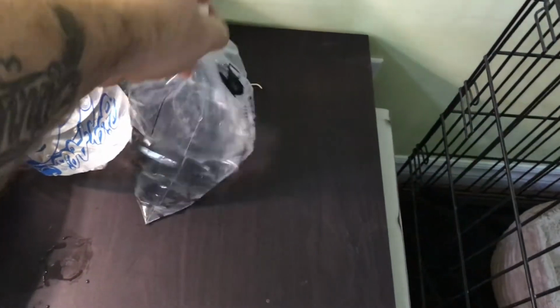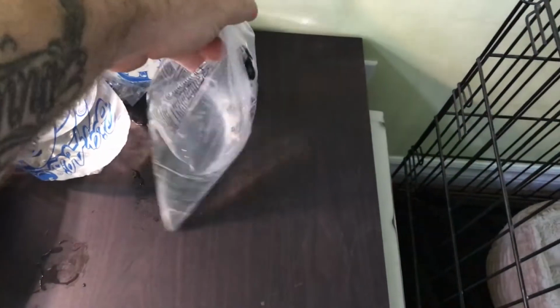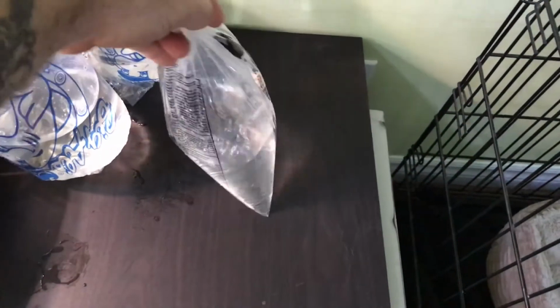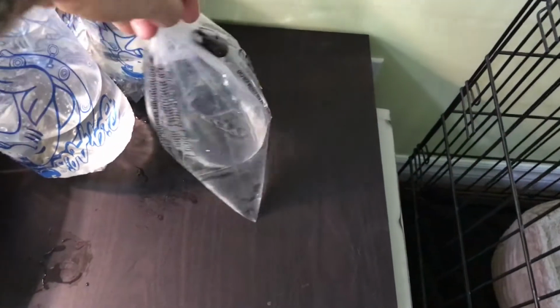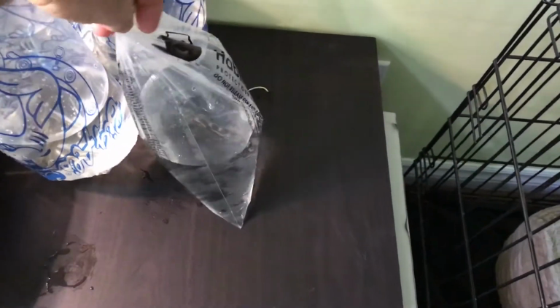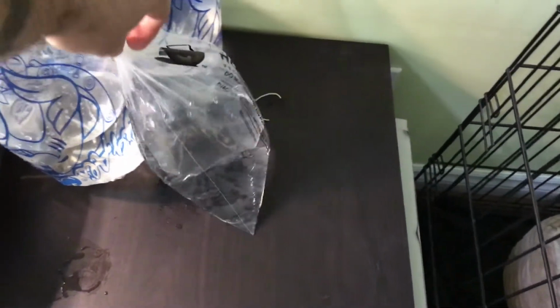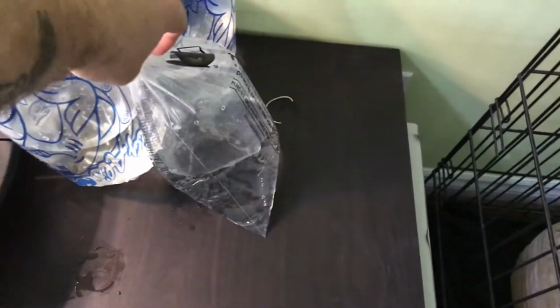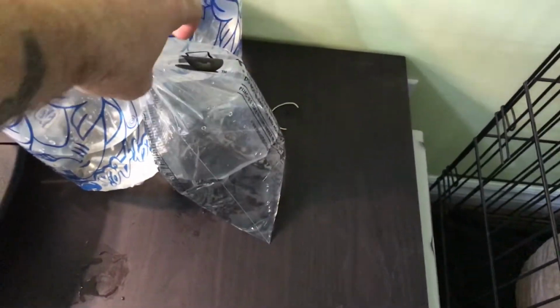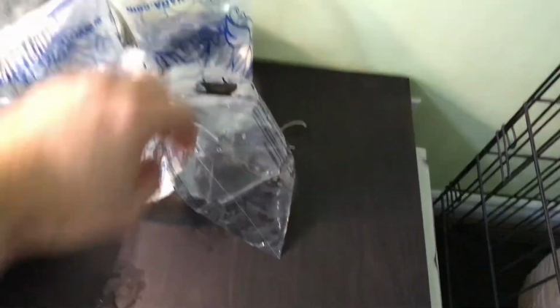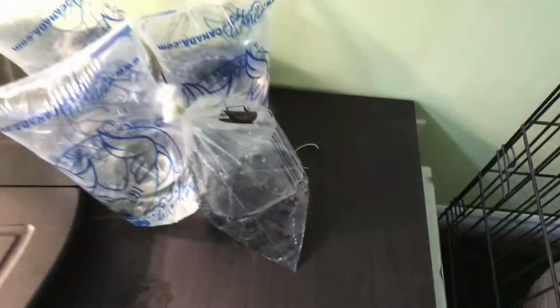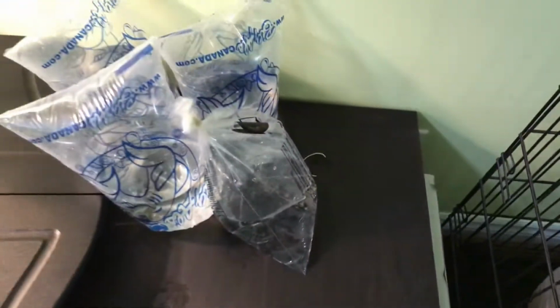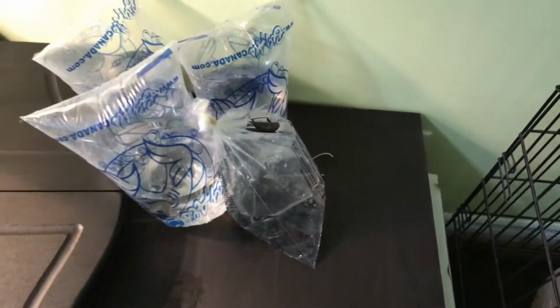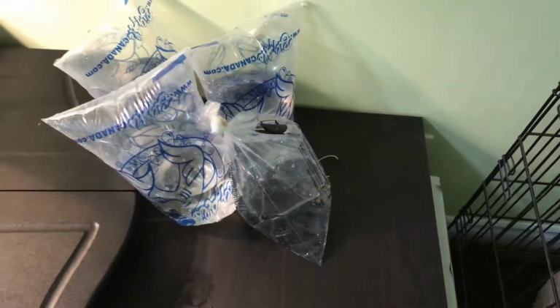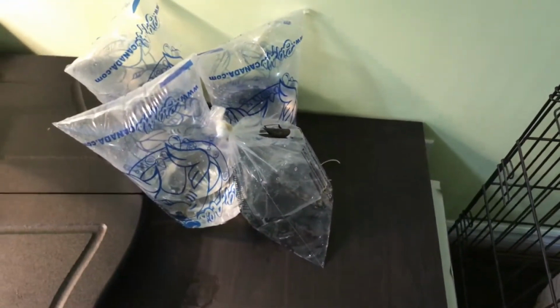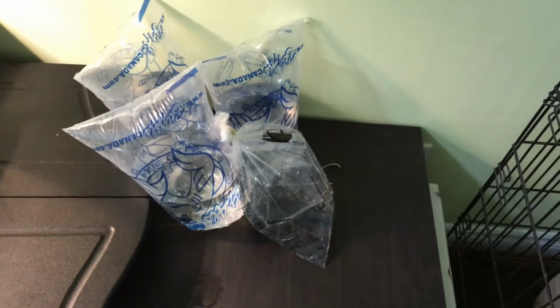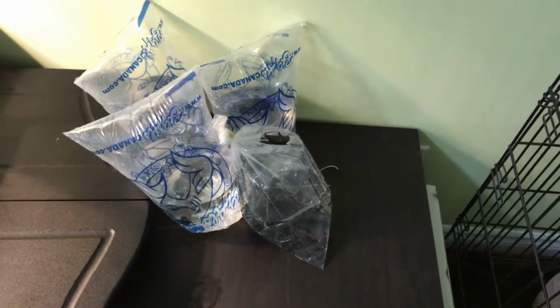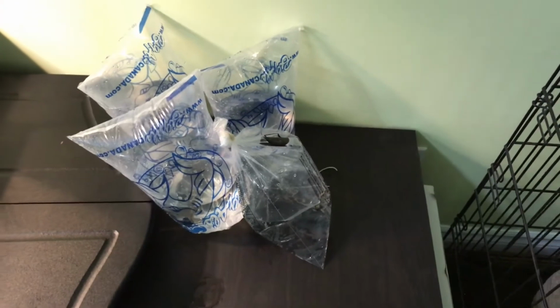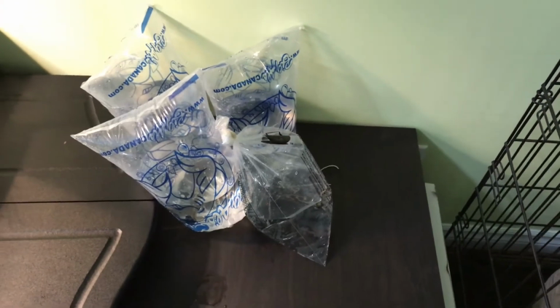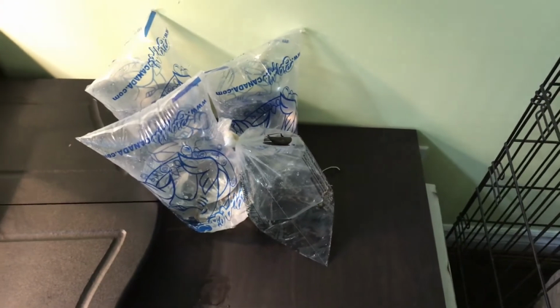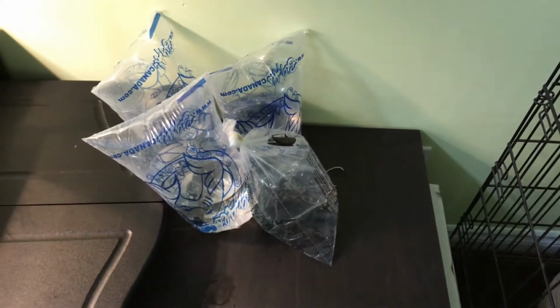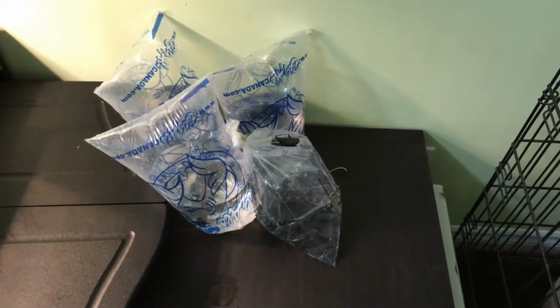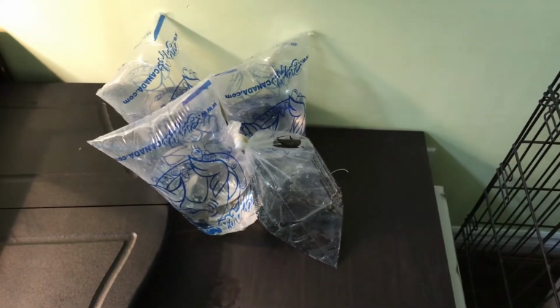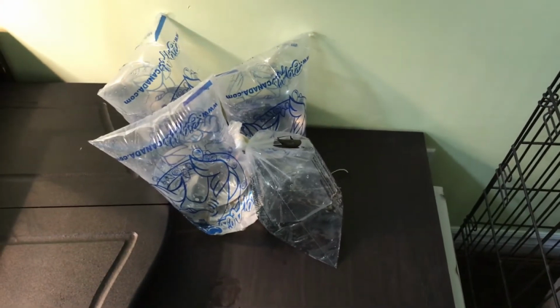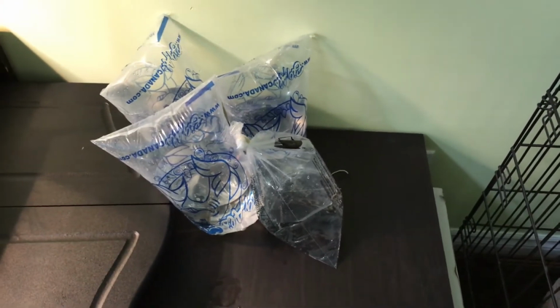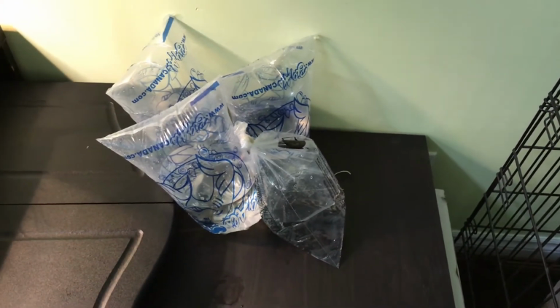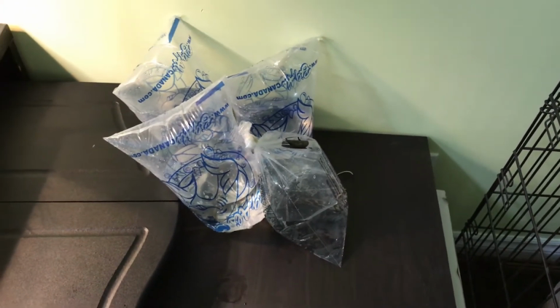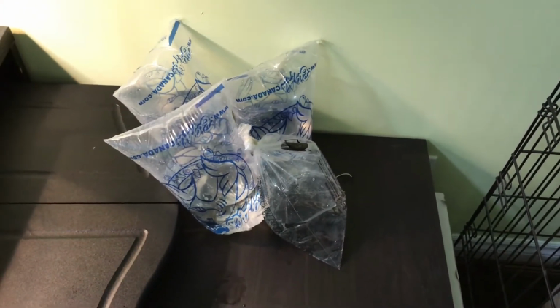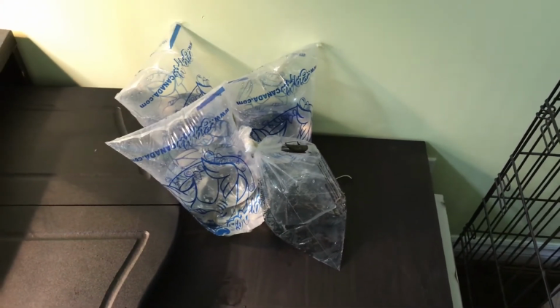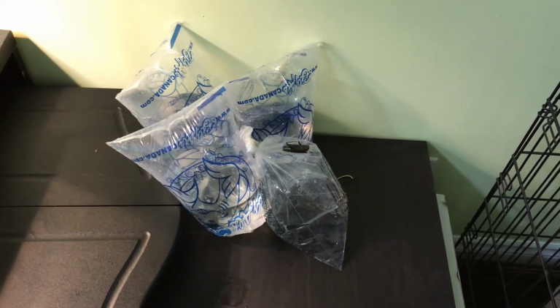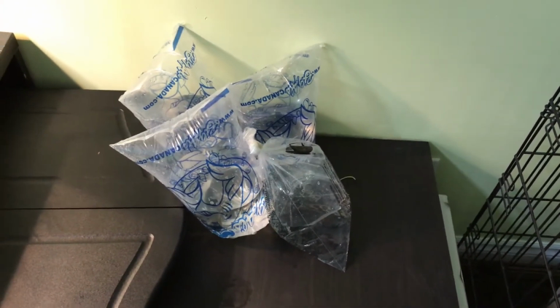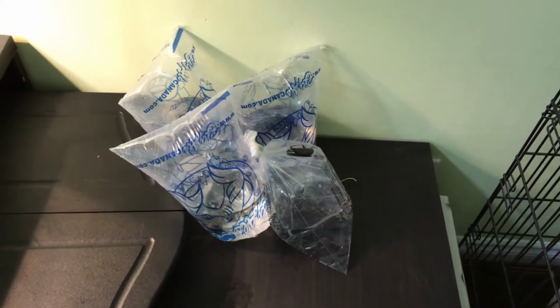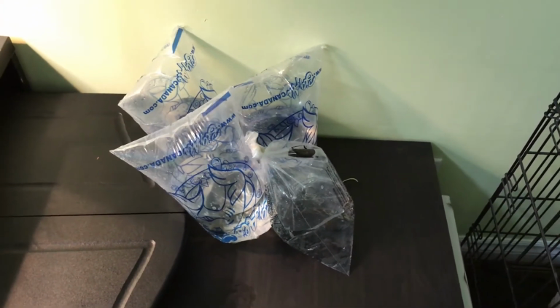So these are the guys I picked up today. I'm going to go ahead and acclimate them. Hope you guys enjoyed!